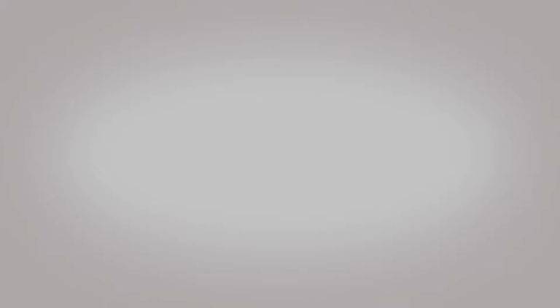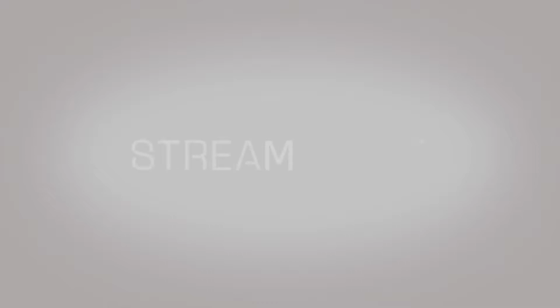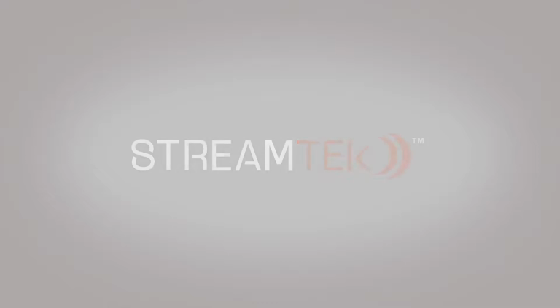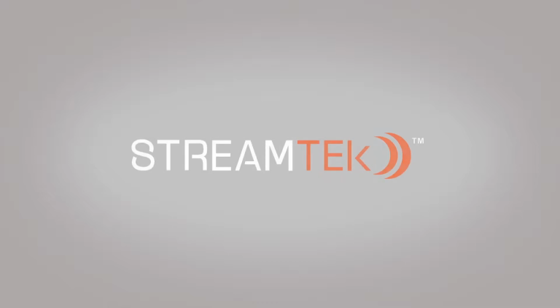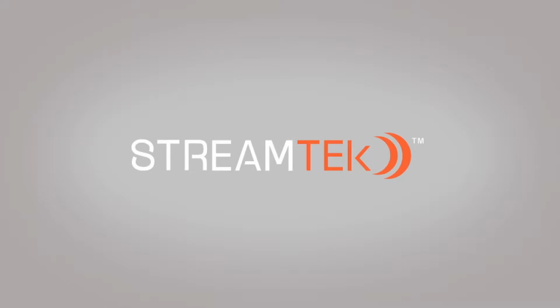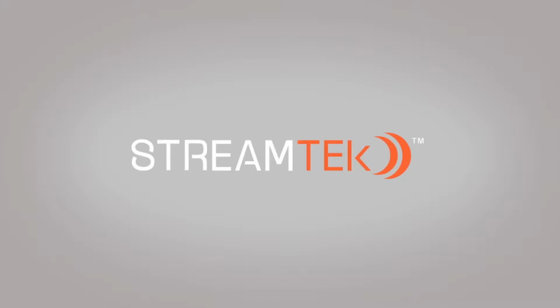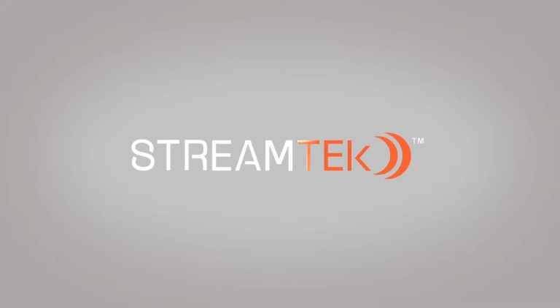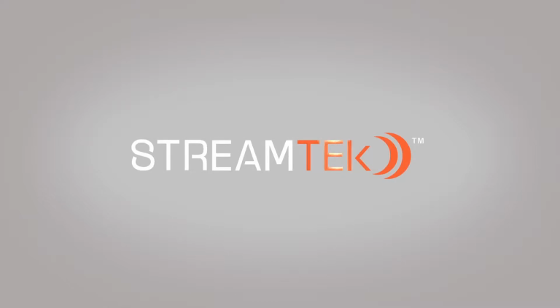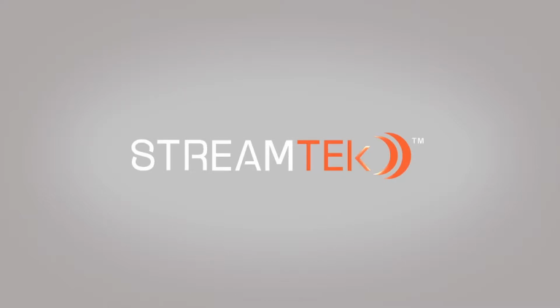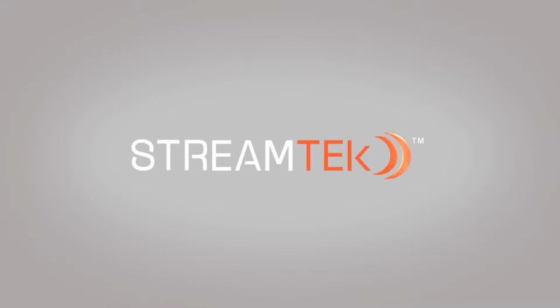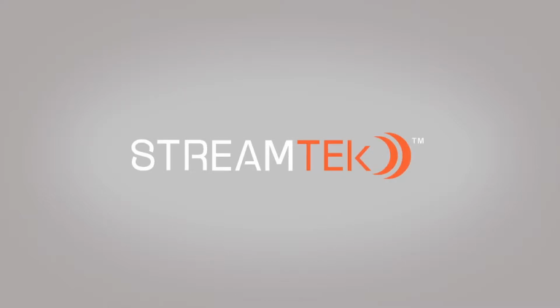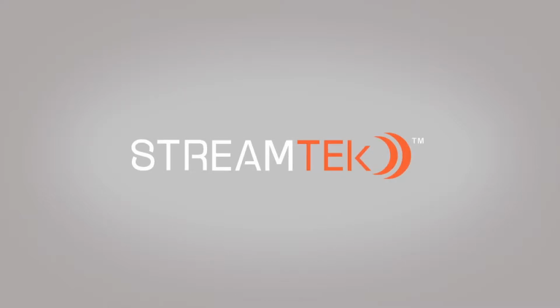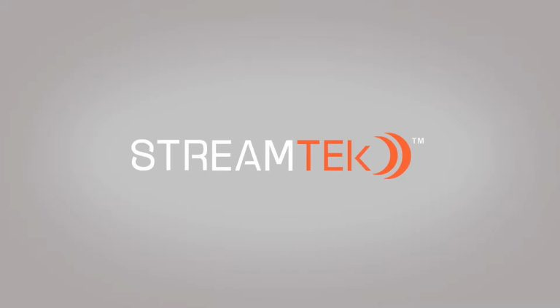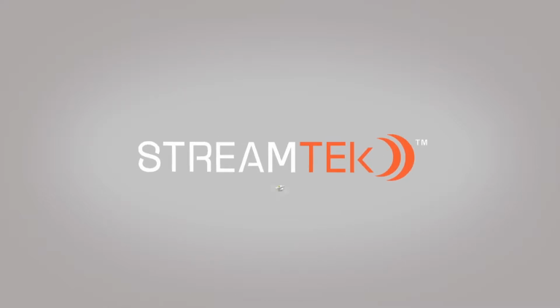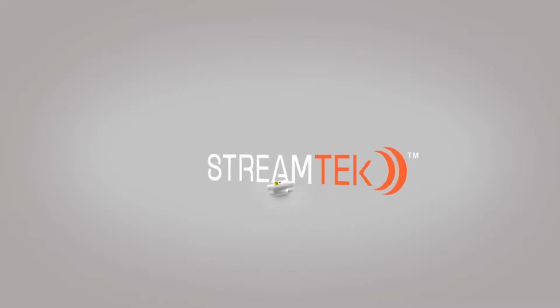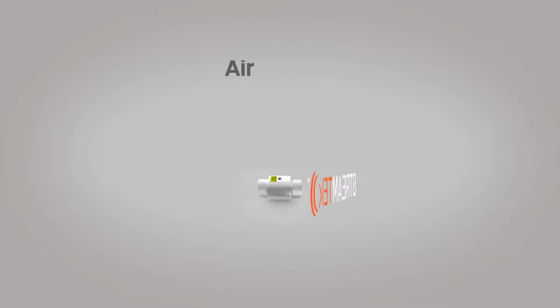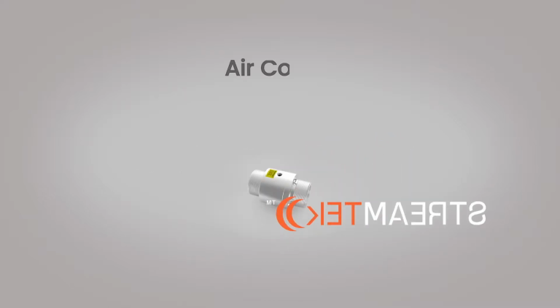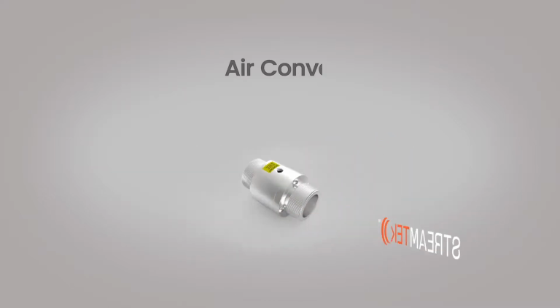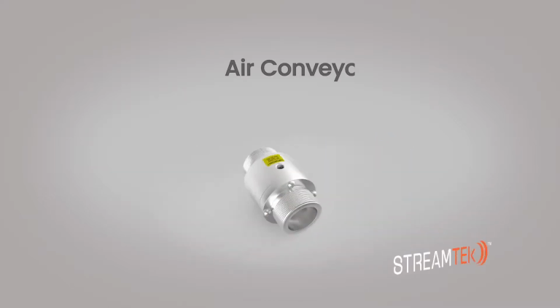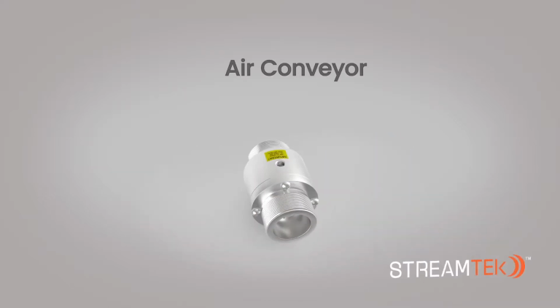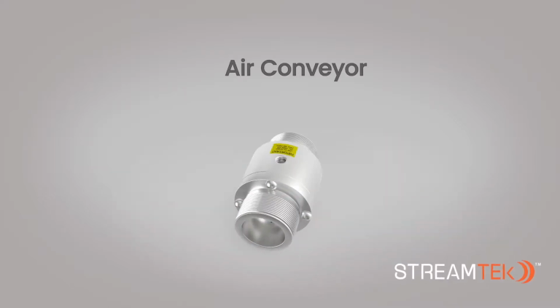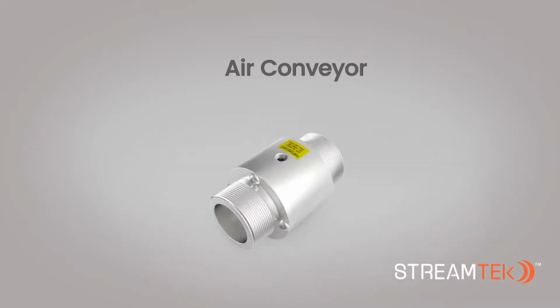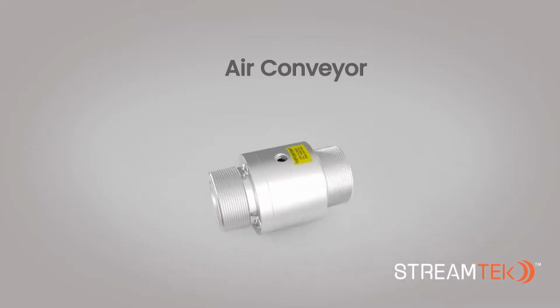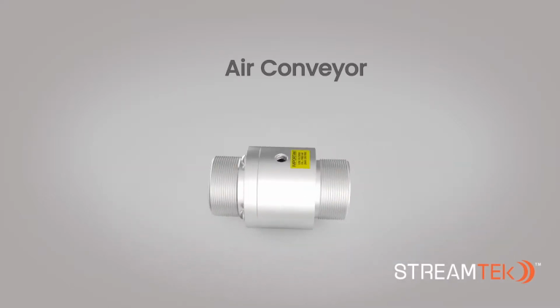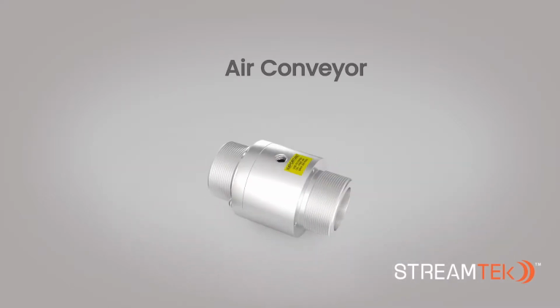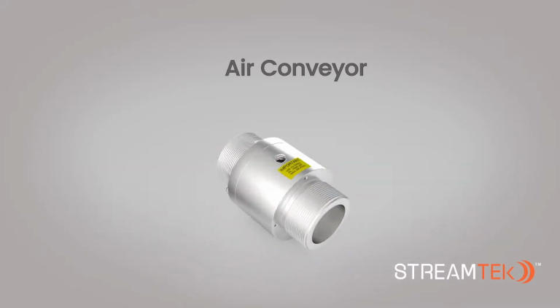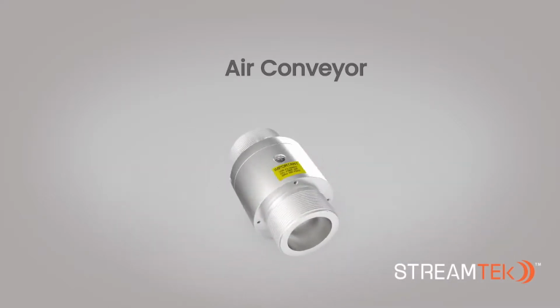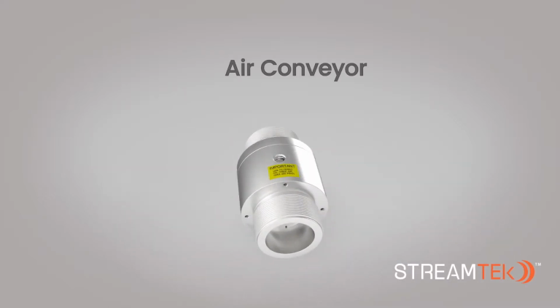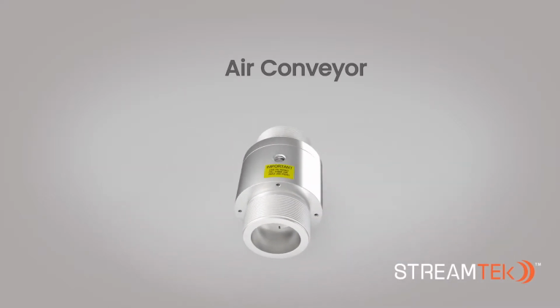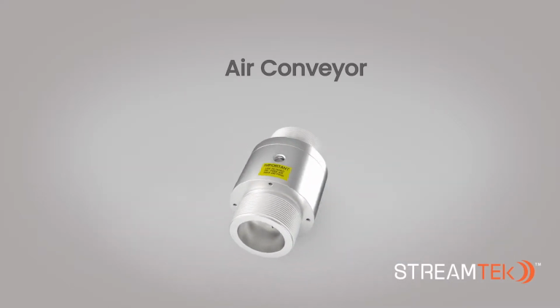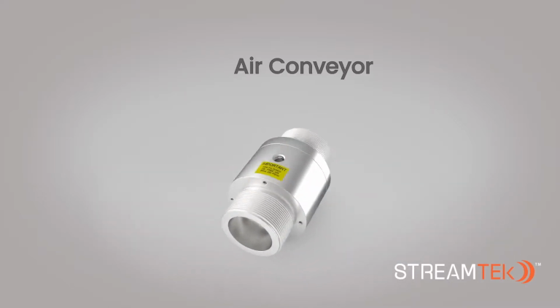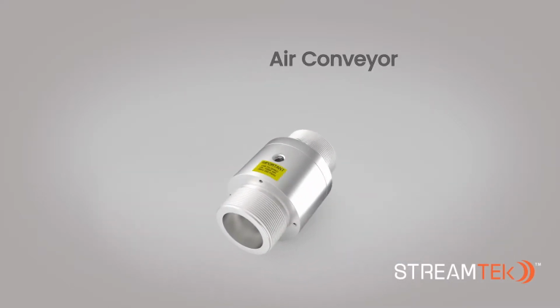Welcome to StreamTech Corp. In this video, we'll look at our air conveyor.